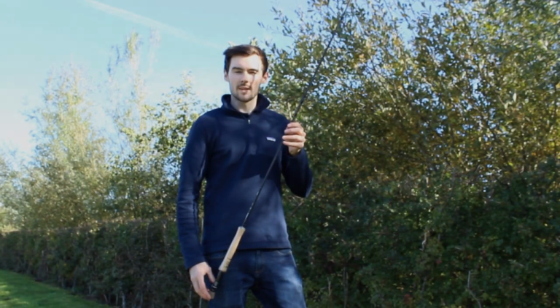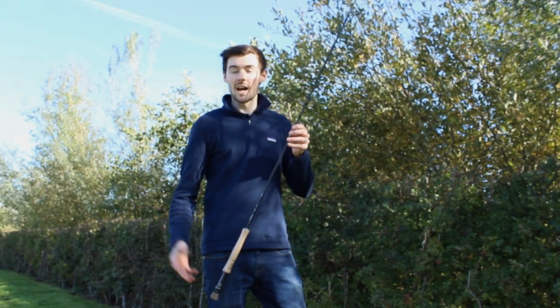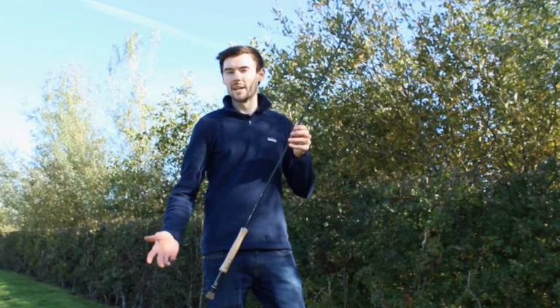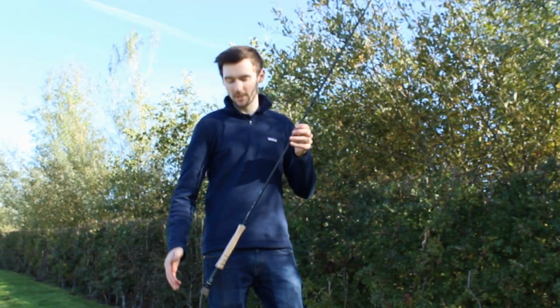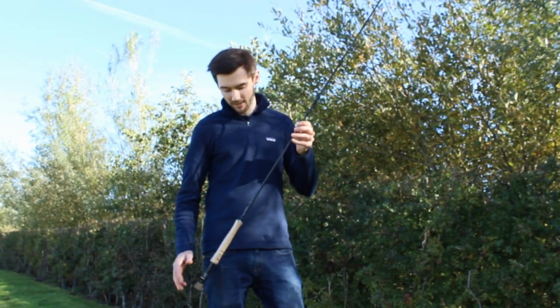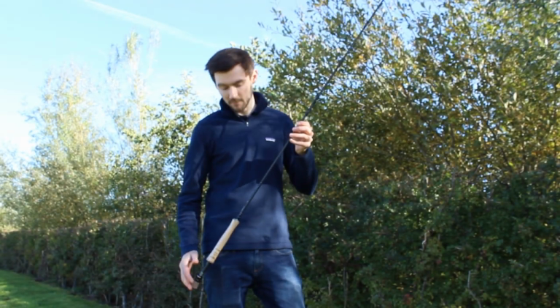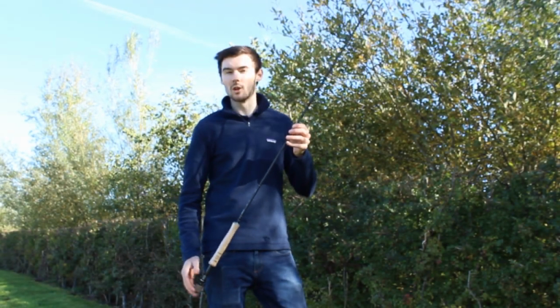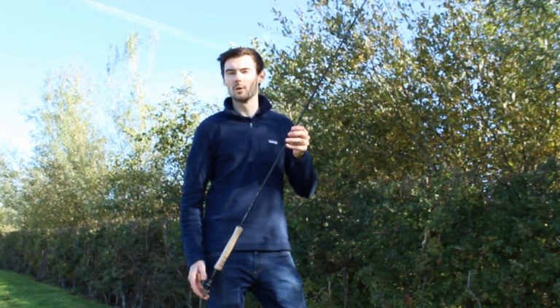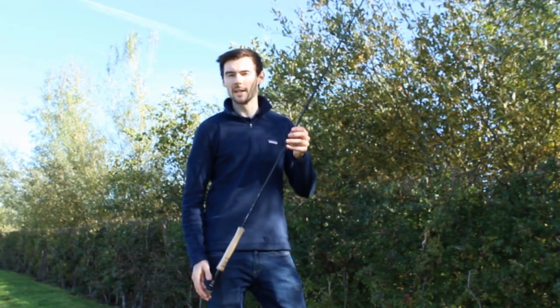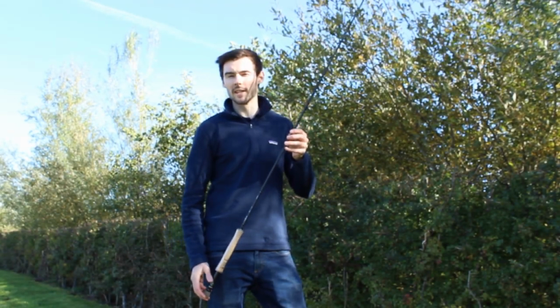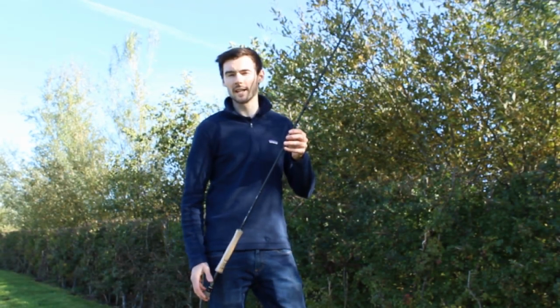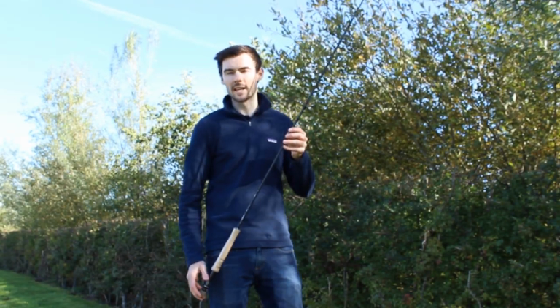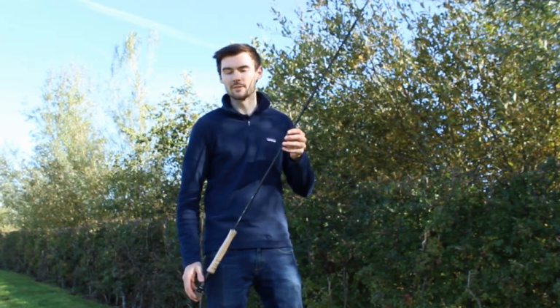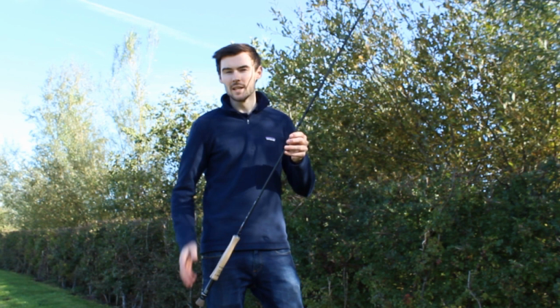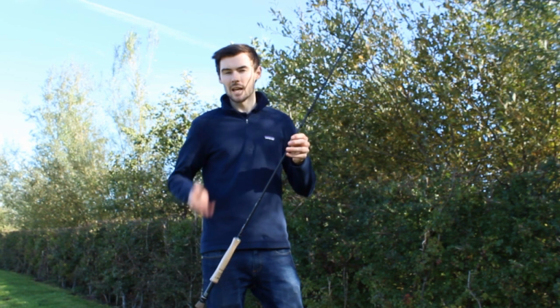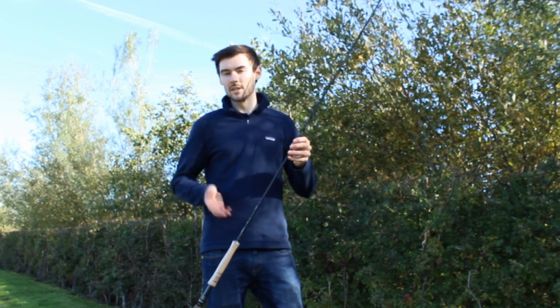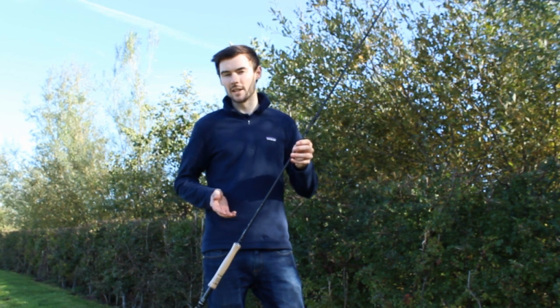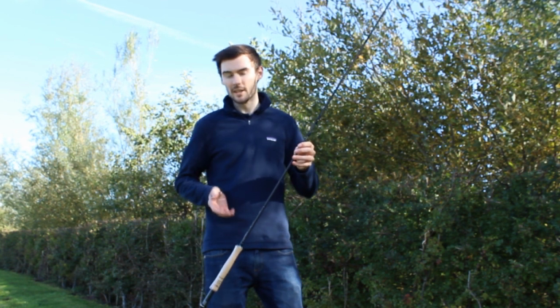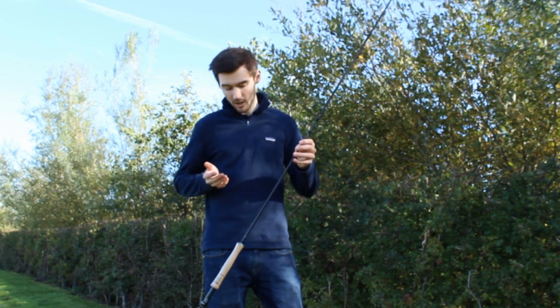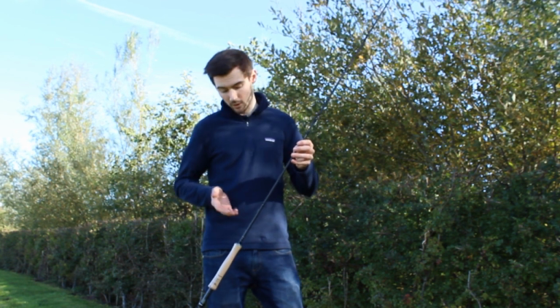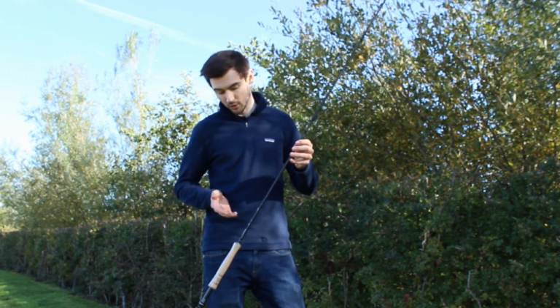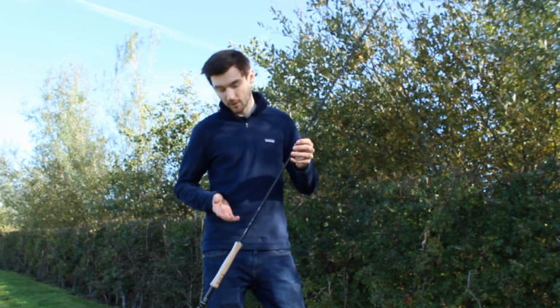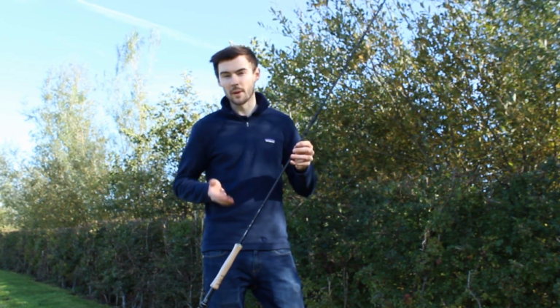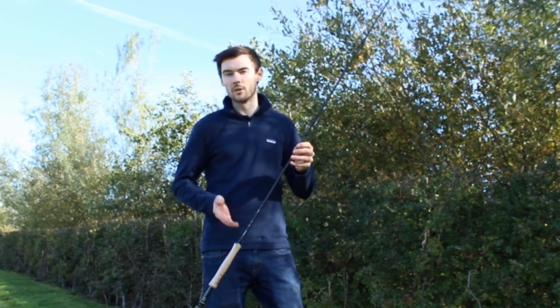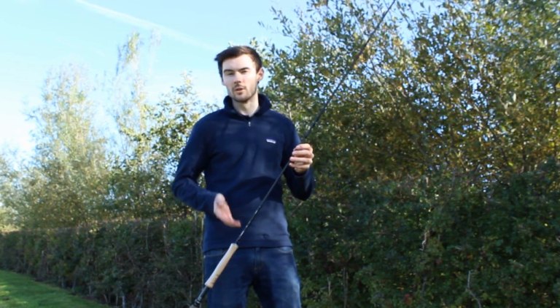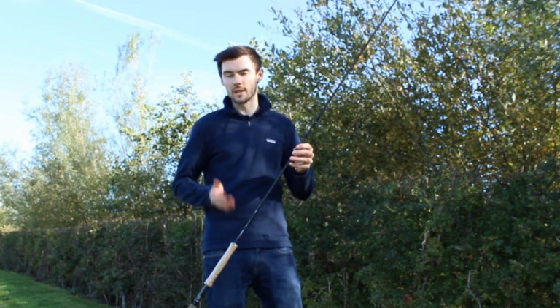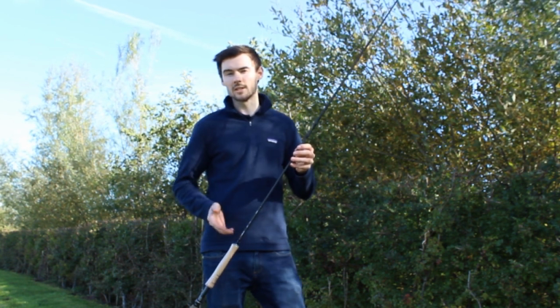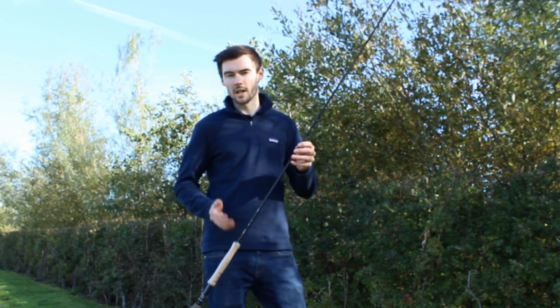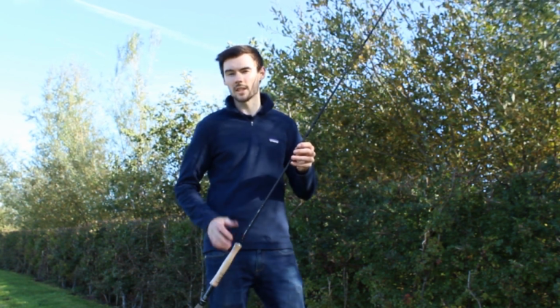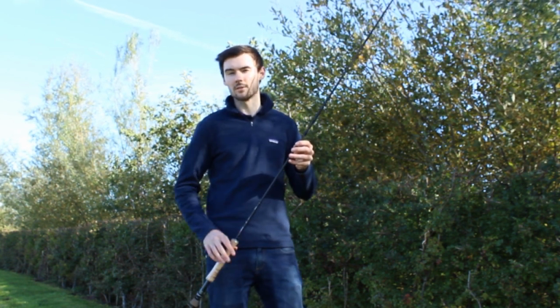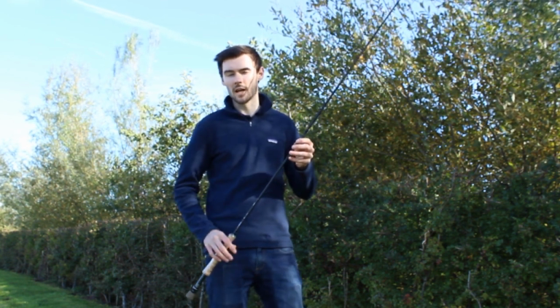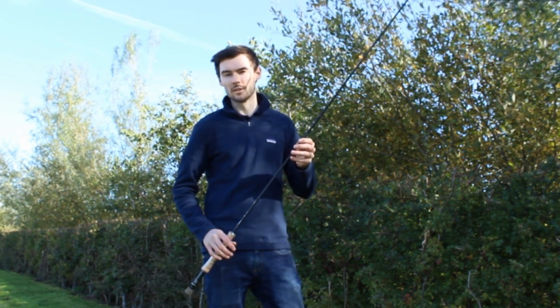Hi, my name's Stephen. I'm the shop floor manager here at Anglin Active, and here today I'm going to show you the brand new Graze GR60 fly rods.